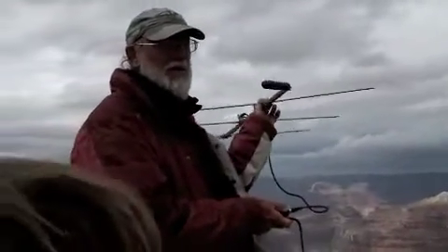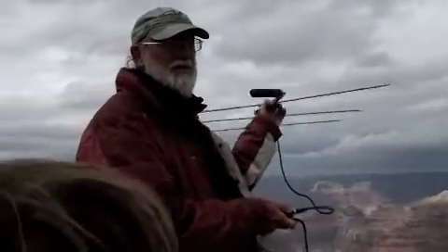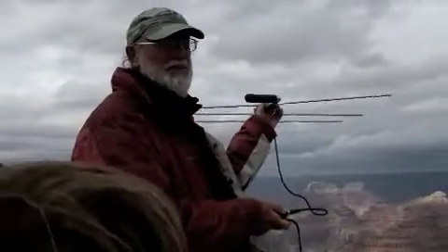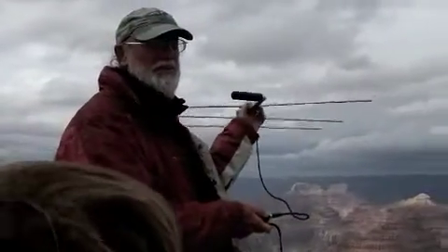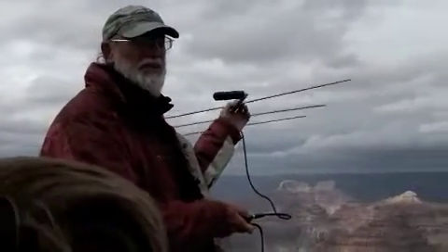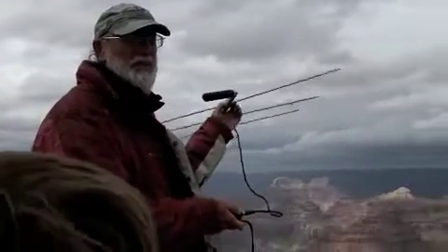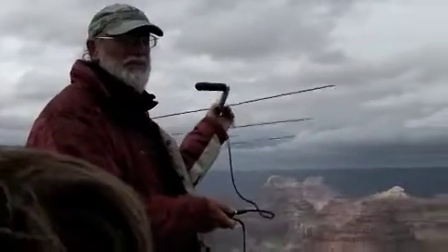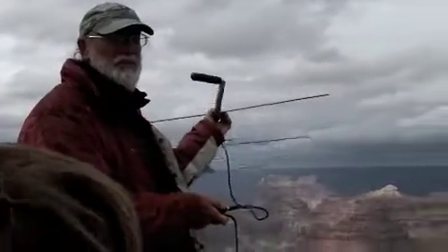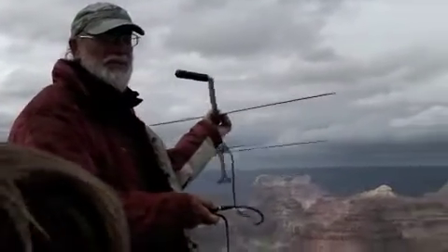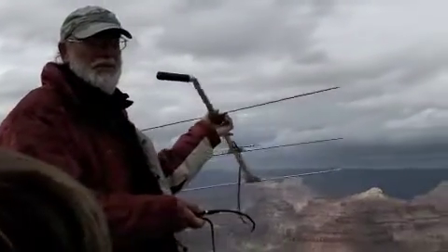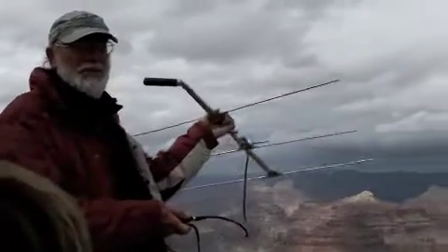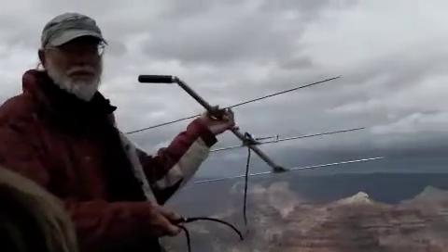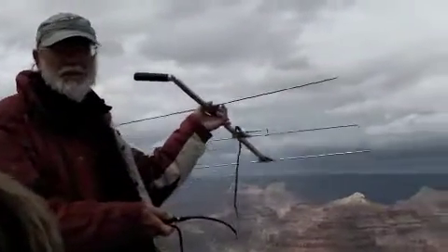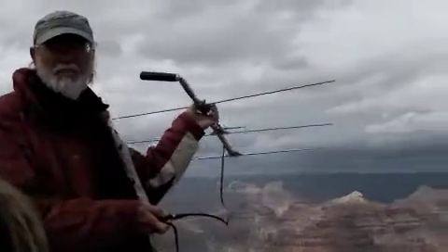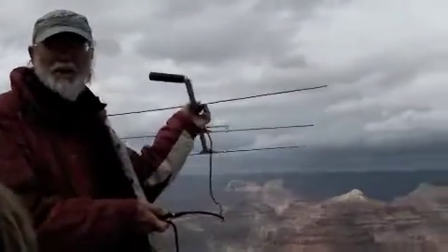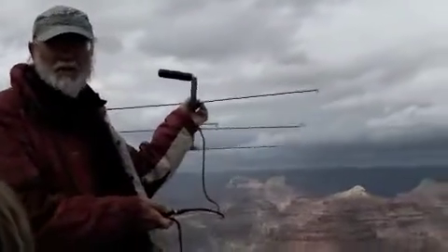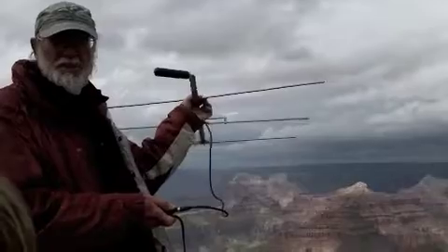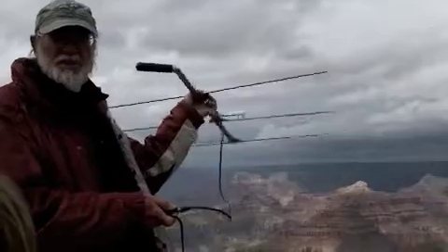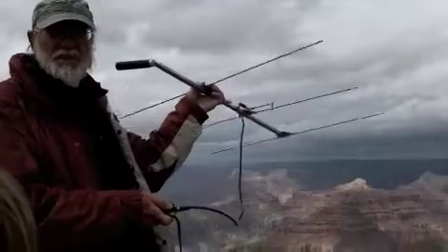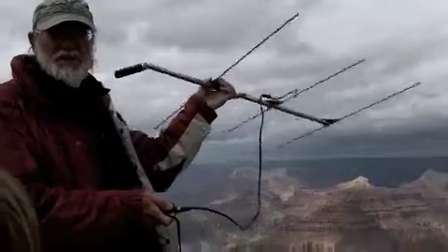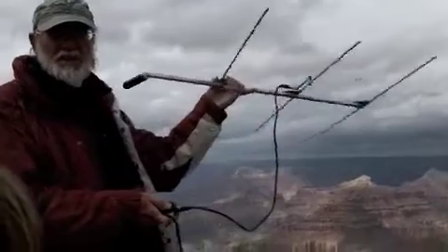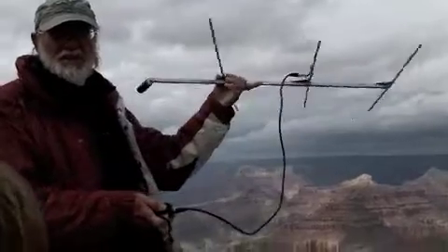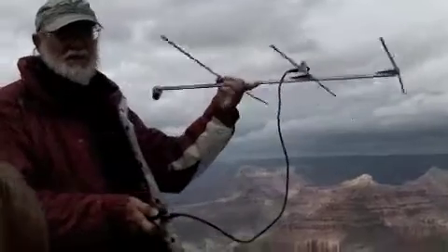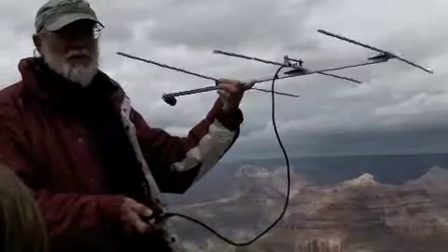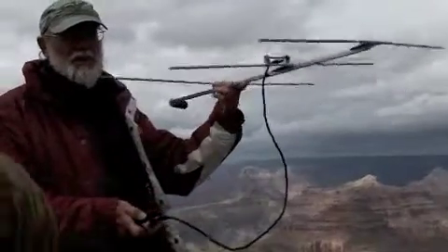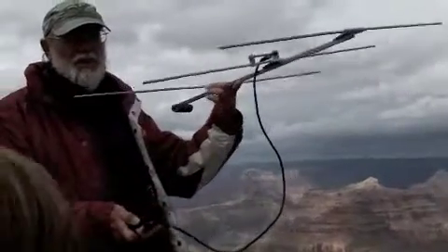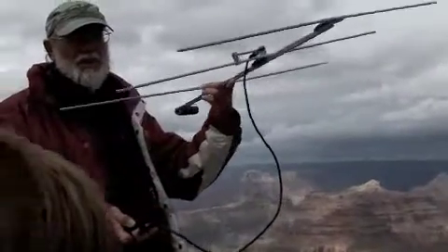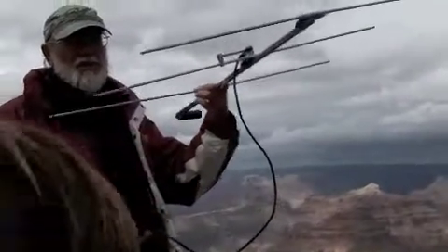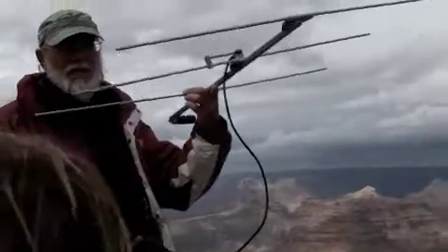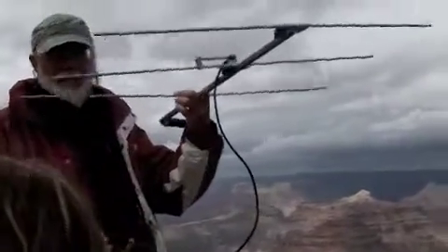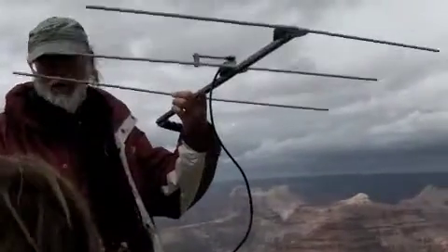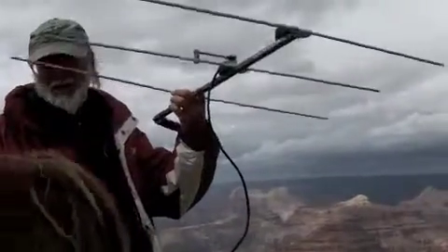About anywhere from 22 to 26 pounds, which doesn't sound like much.